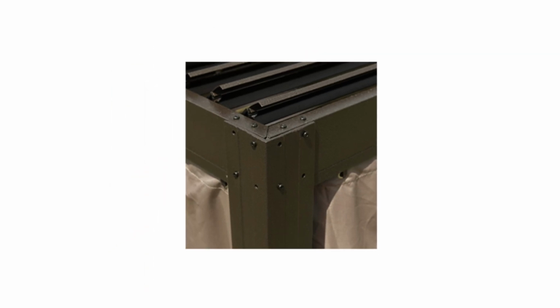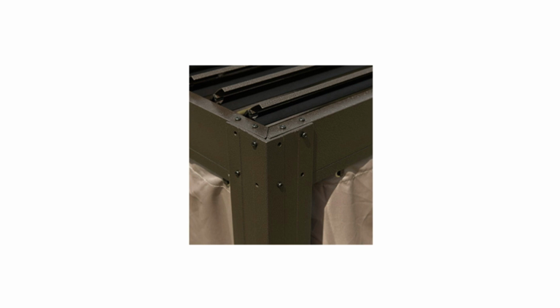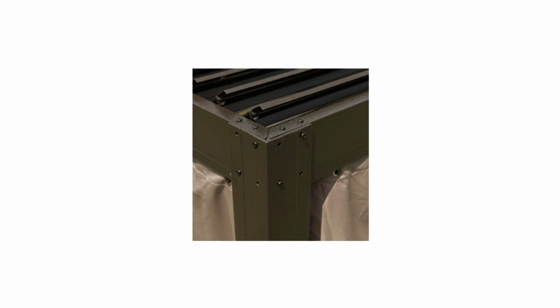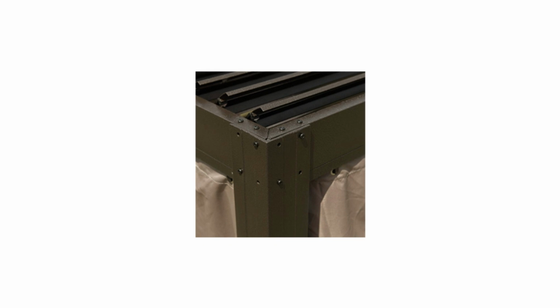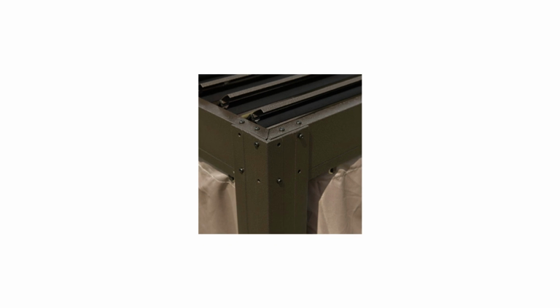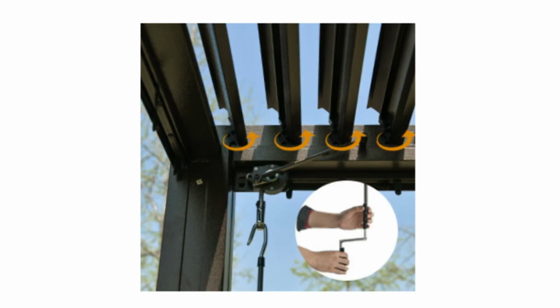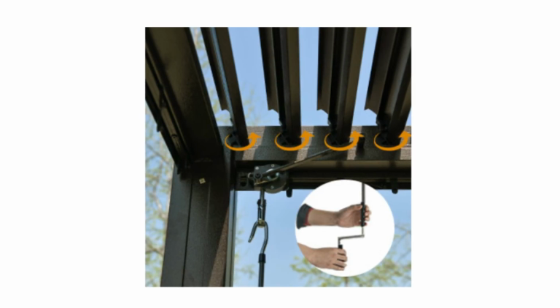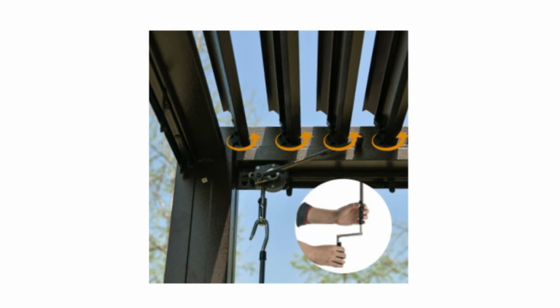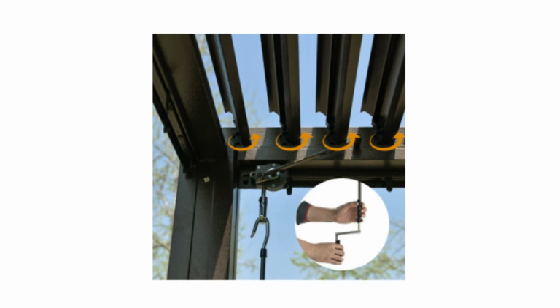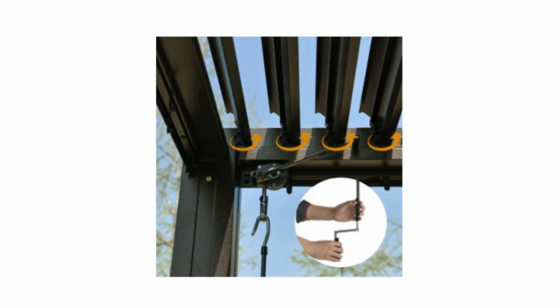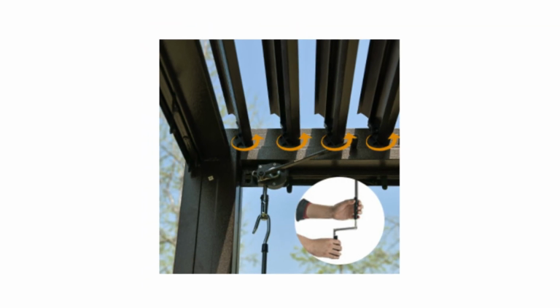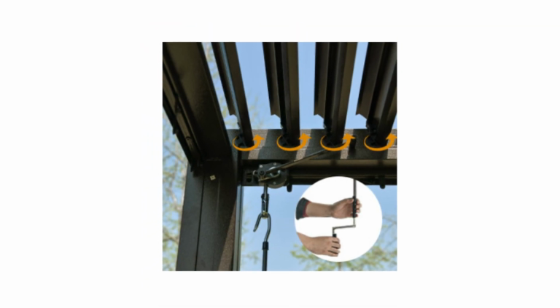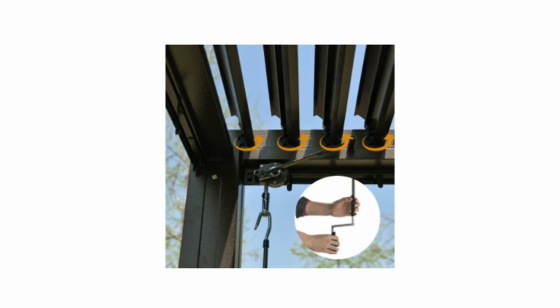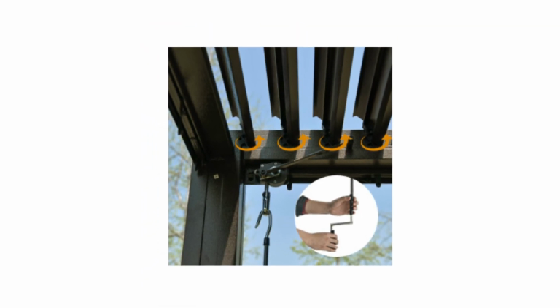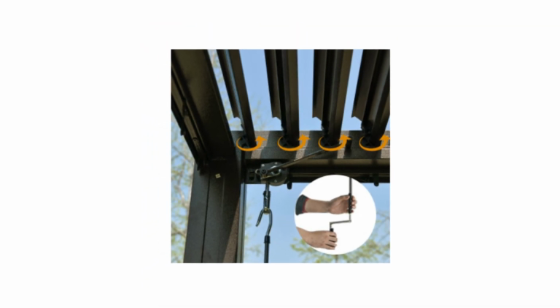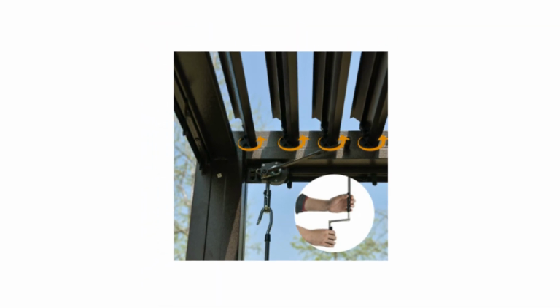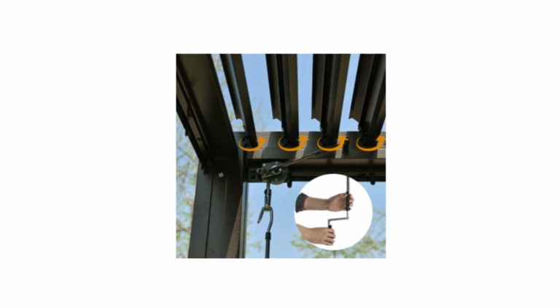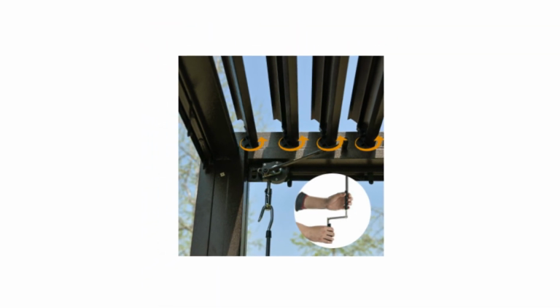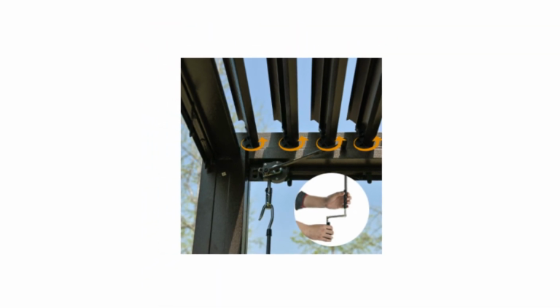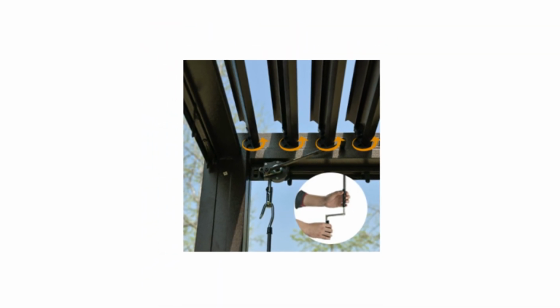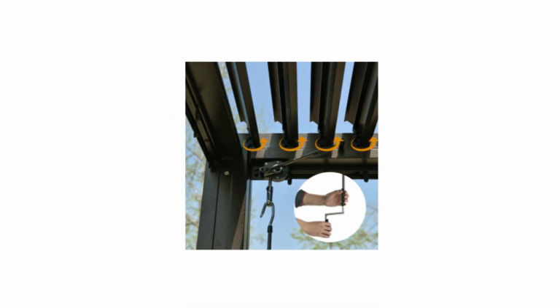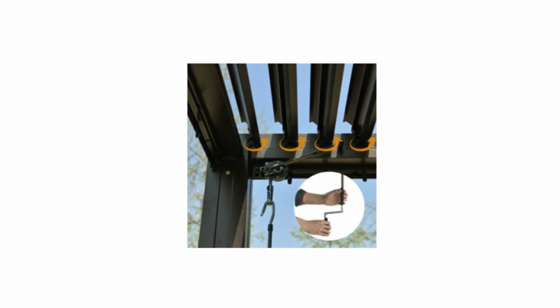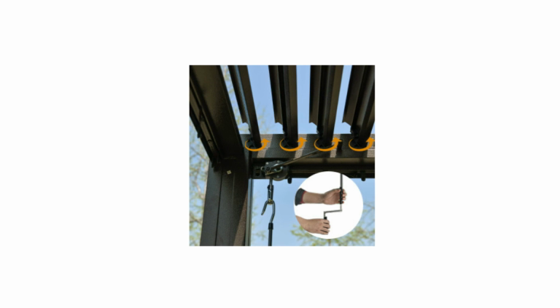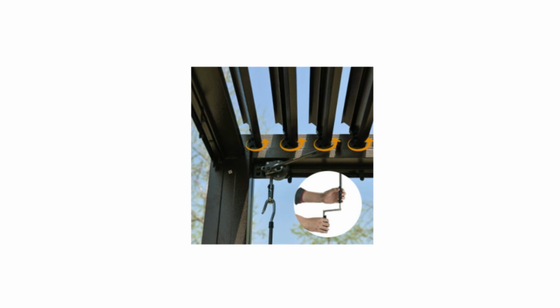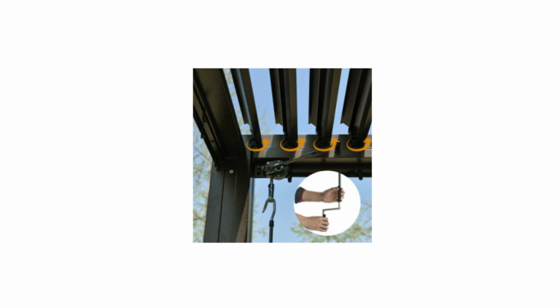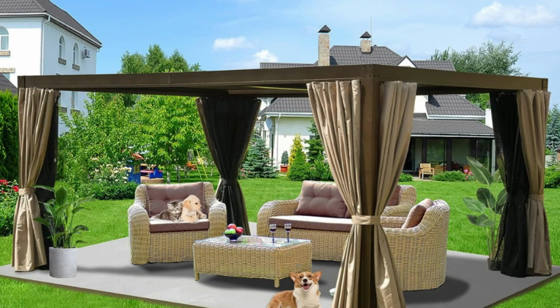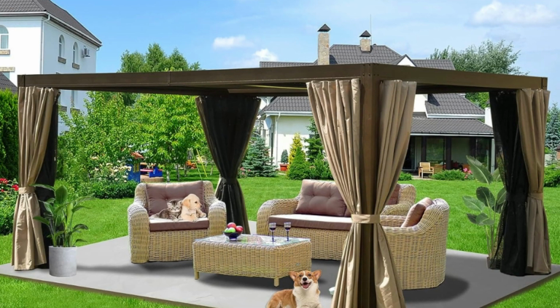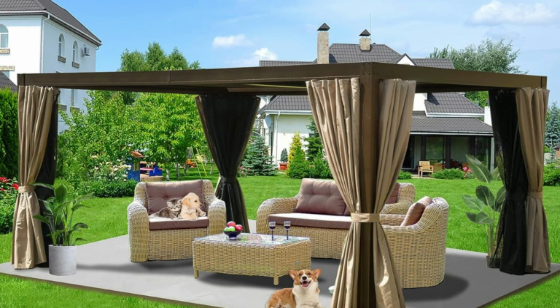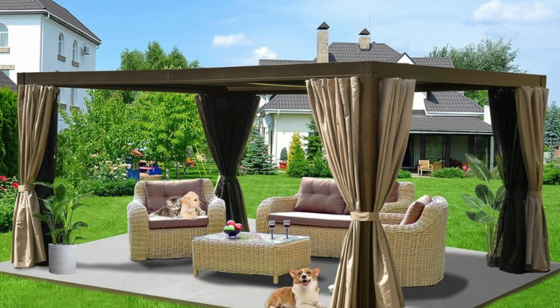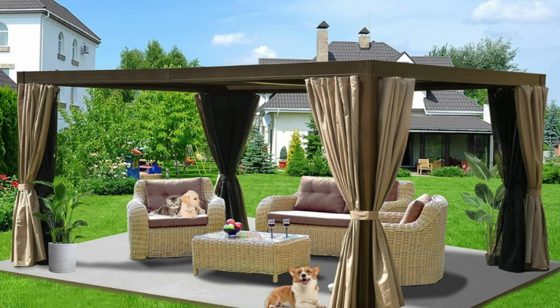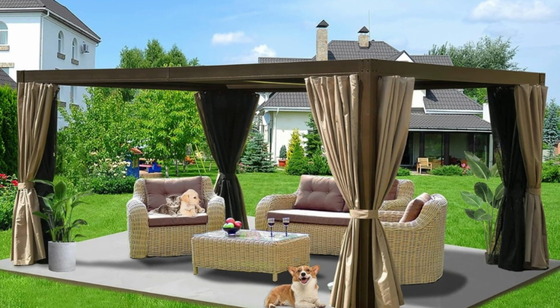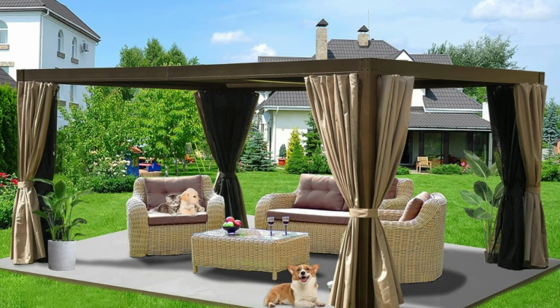Number 6: Extended Ergonomic Handle. Louvers could be individually adjusted by handles to meet your different levels of light and shadow.